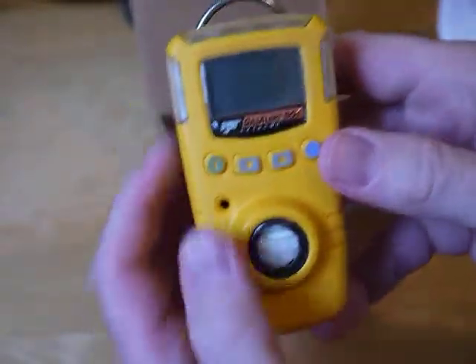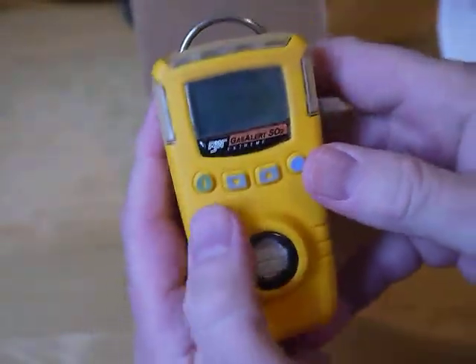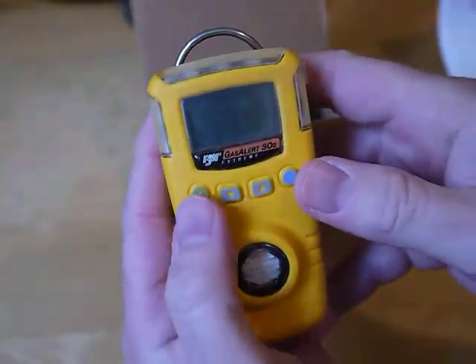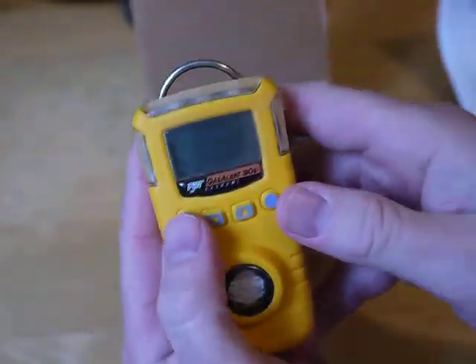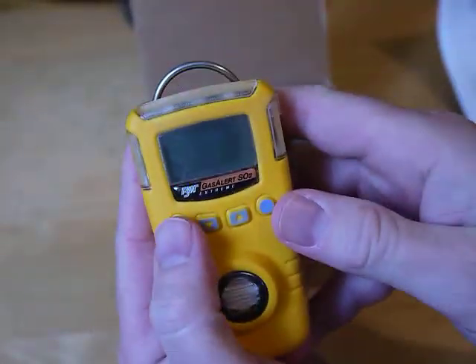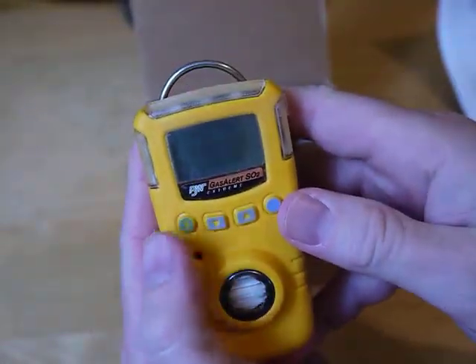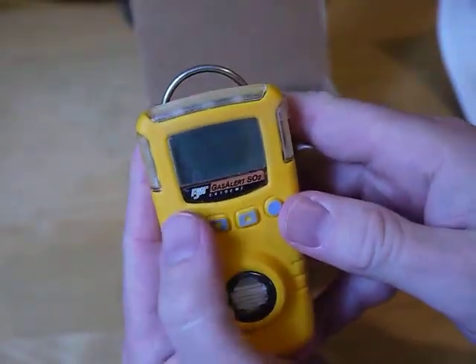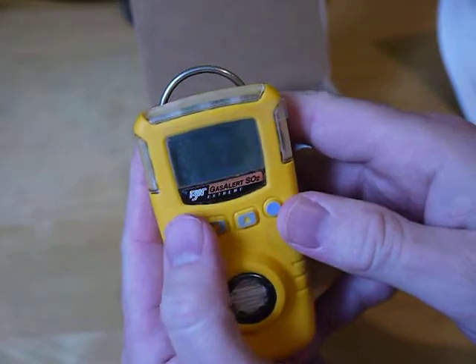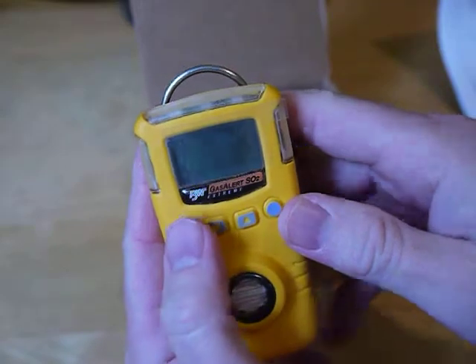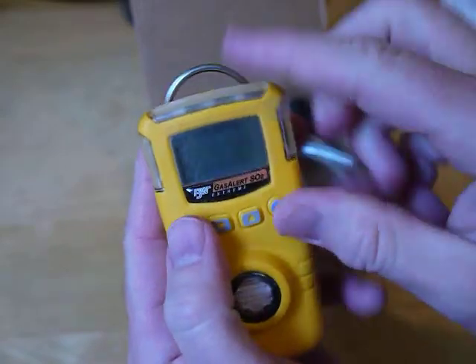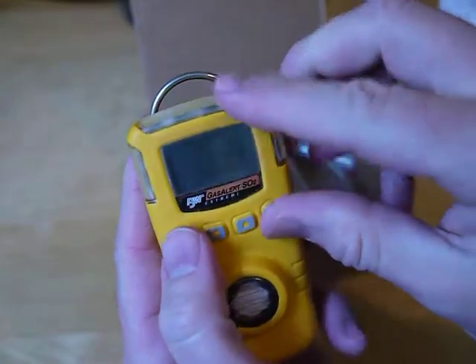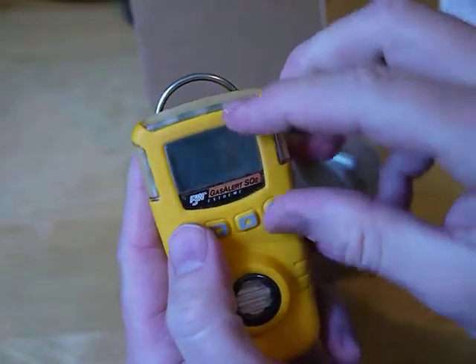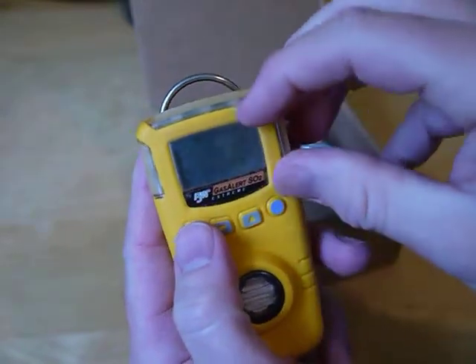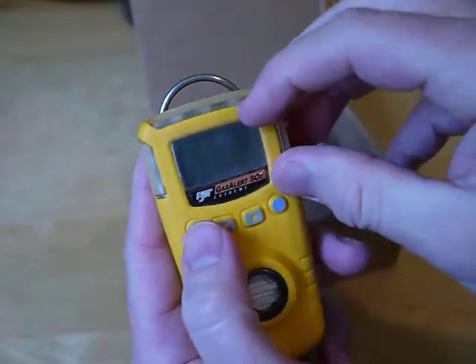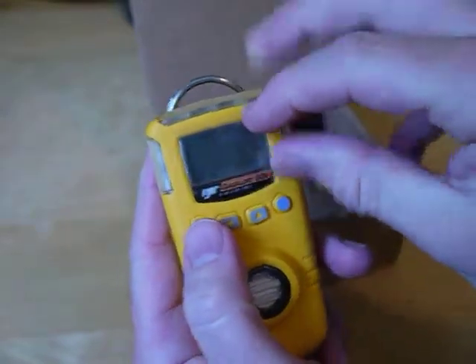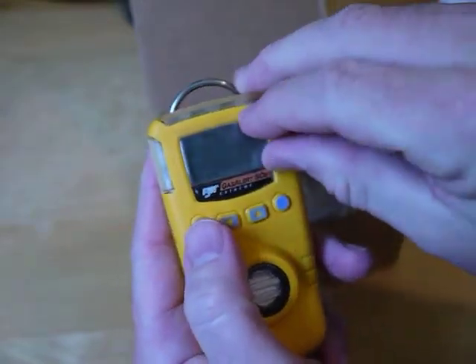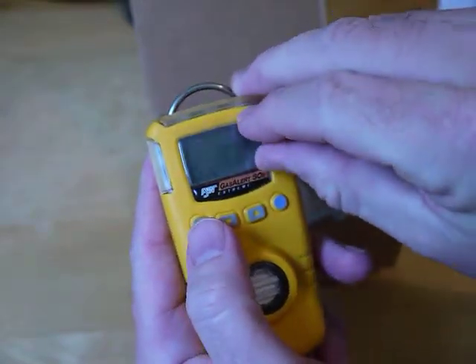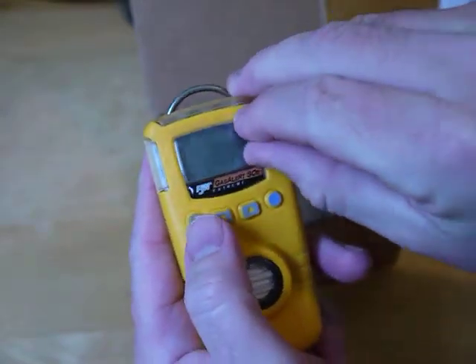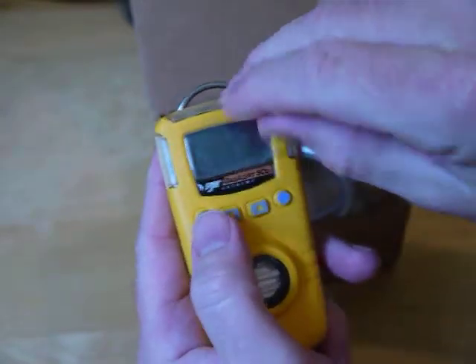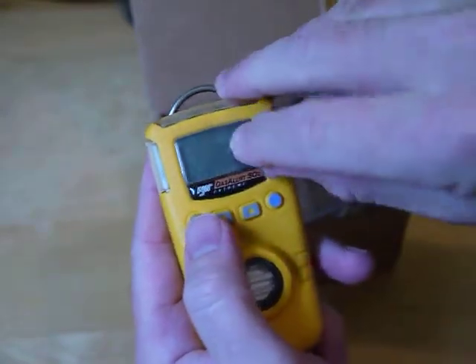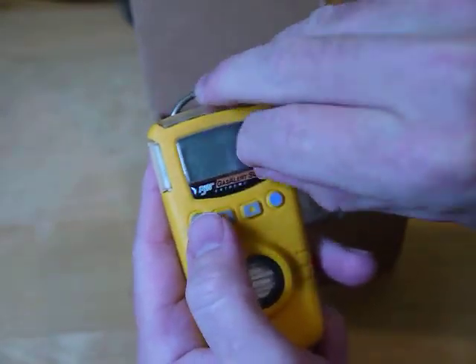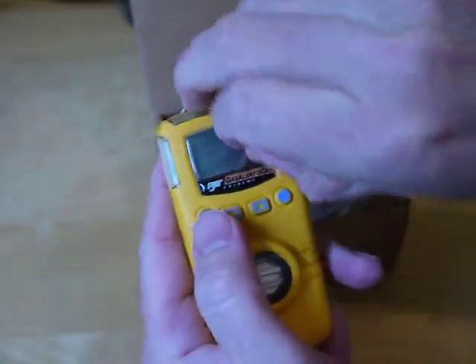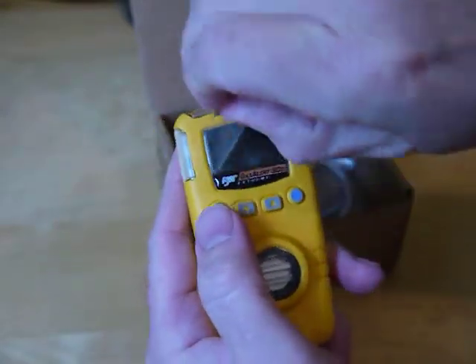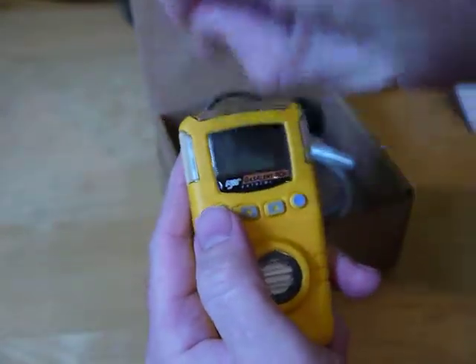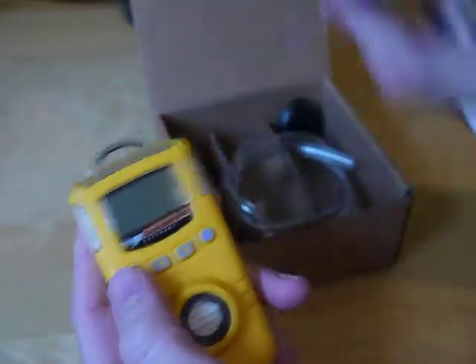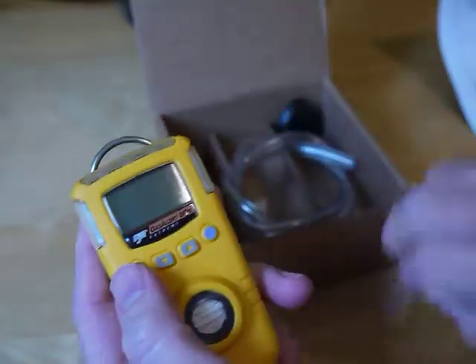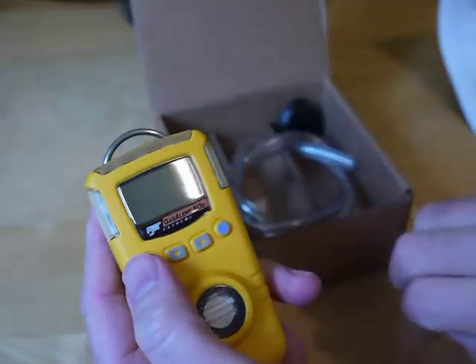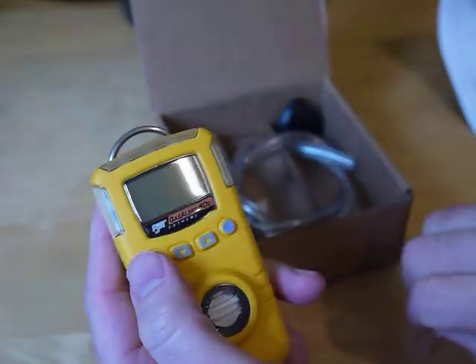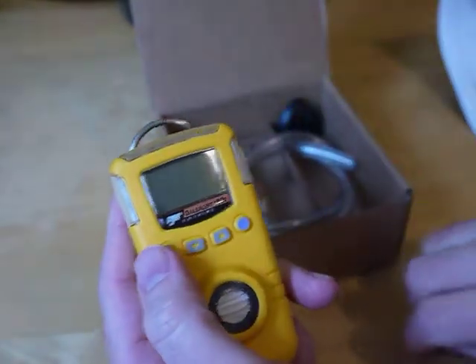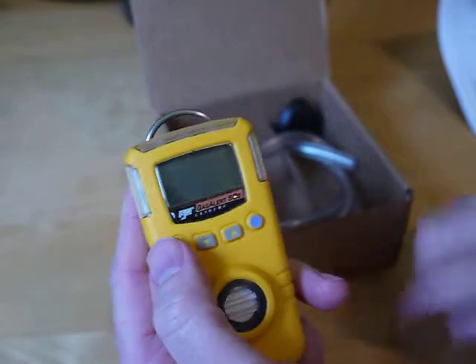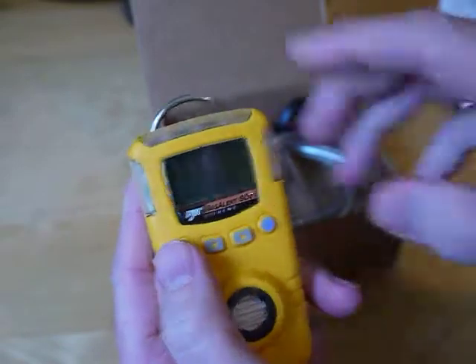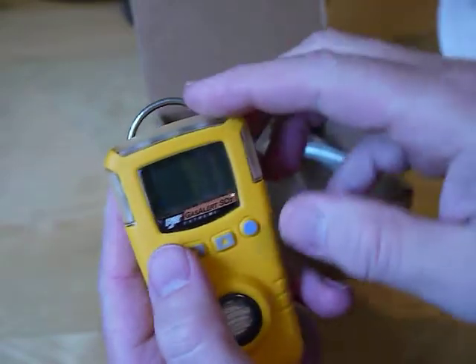You can turn it on just by hitting that button. Take the screen cover — the protector — off here.